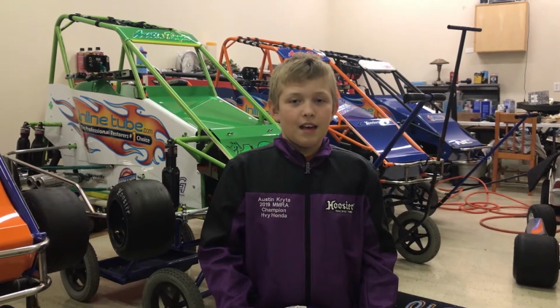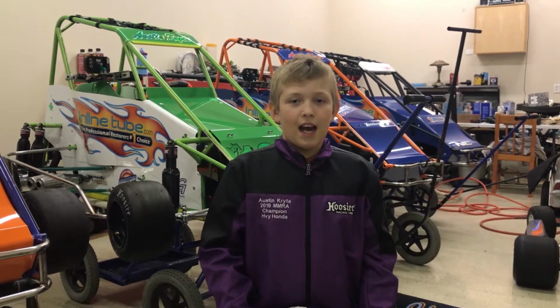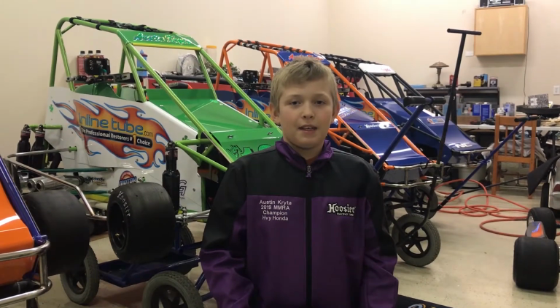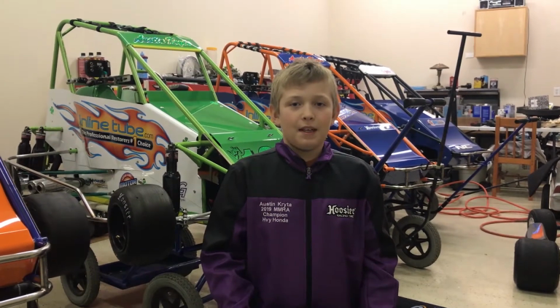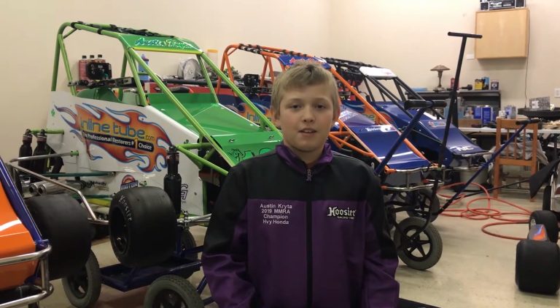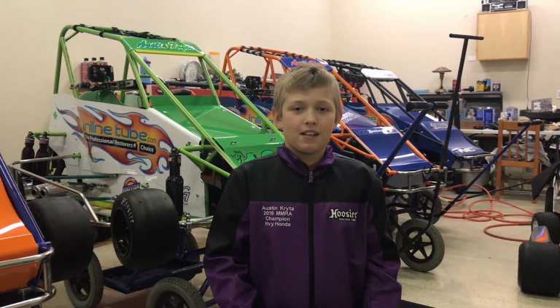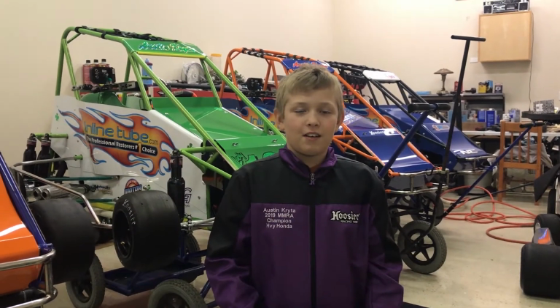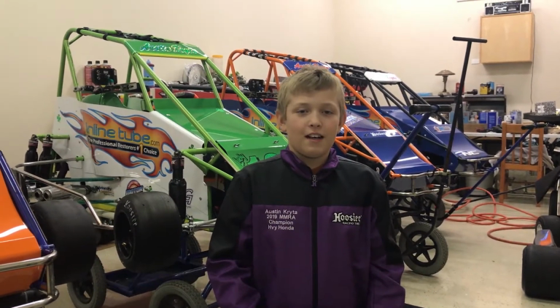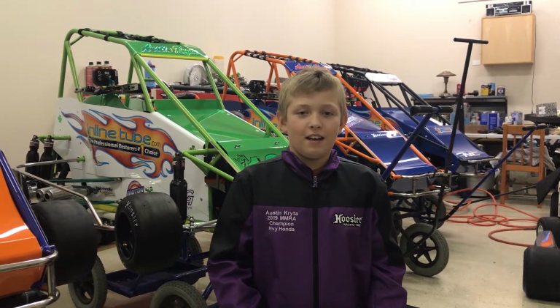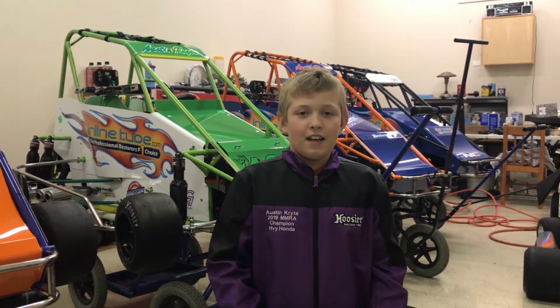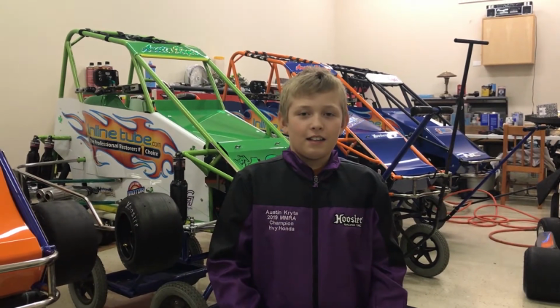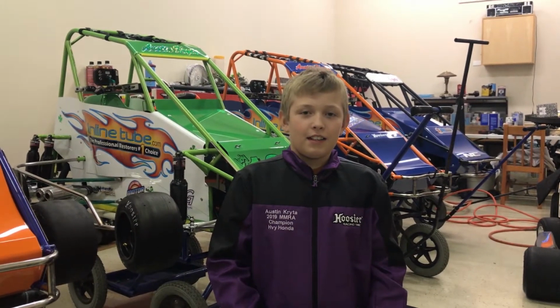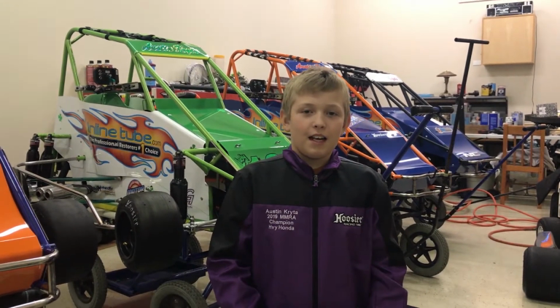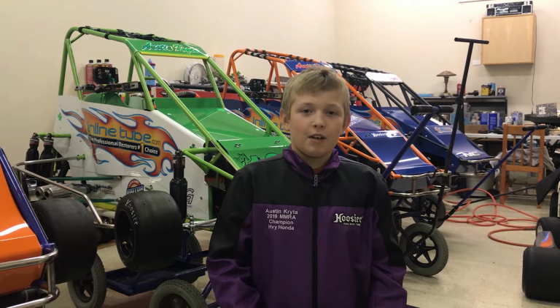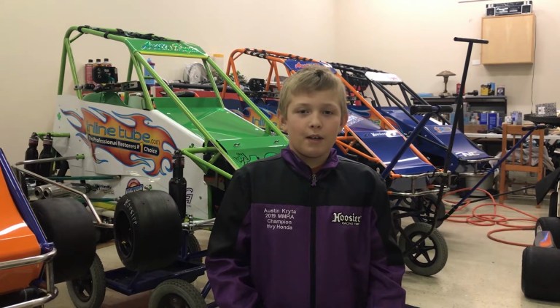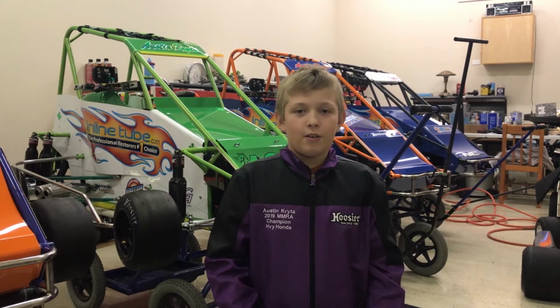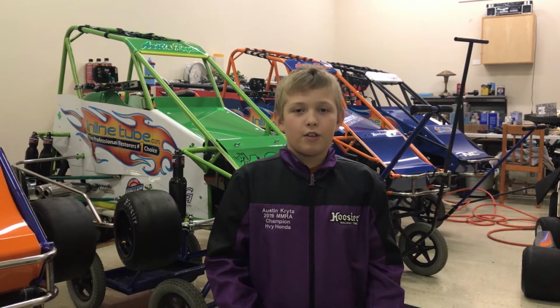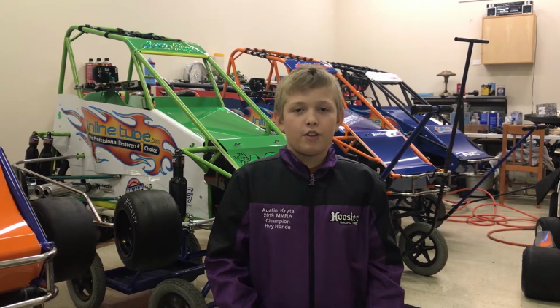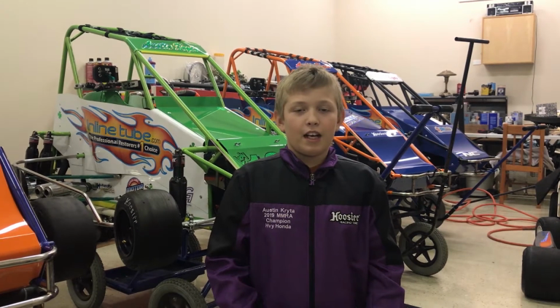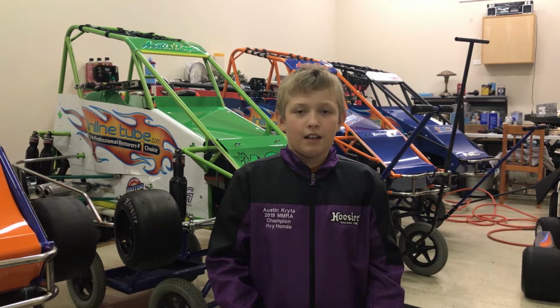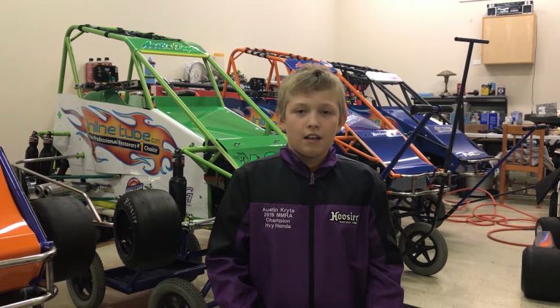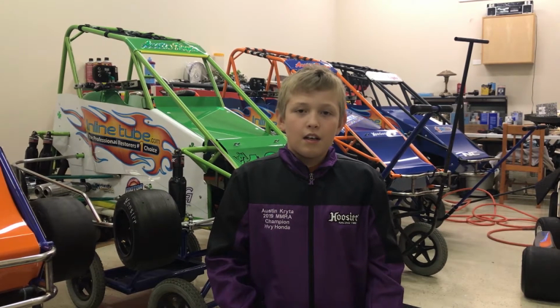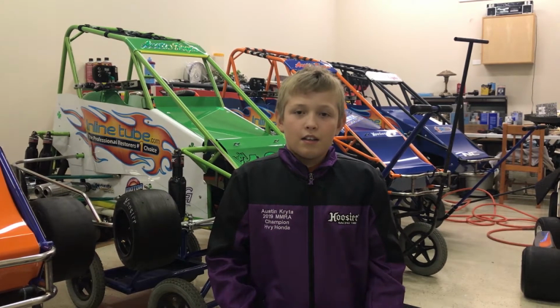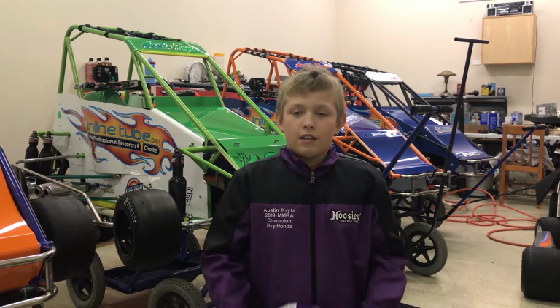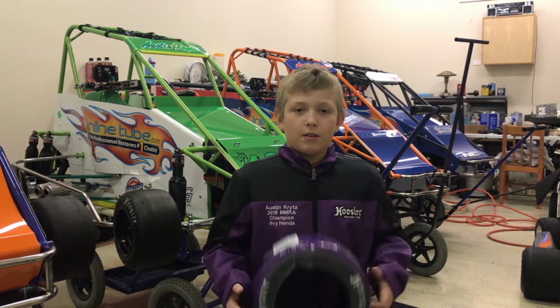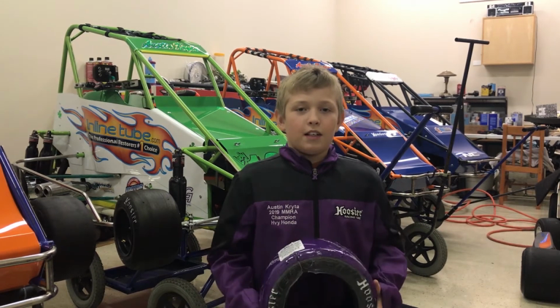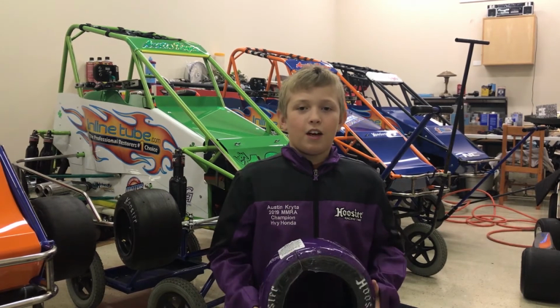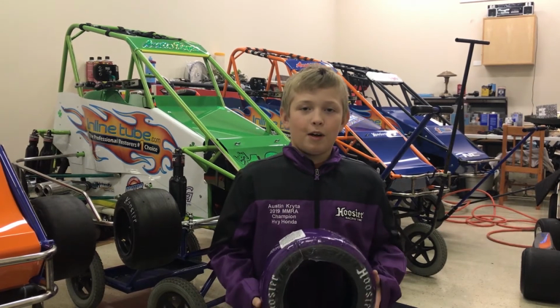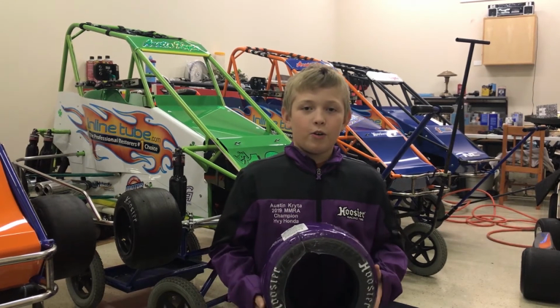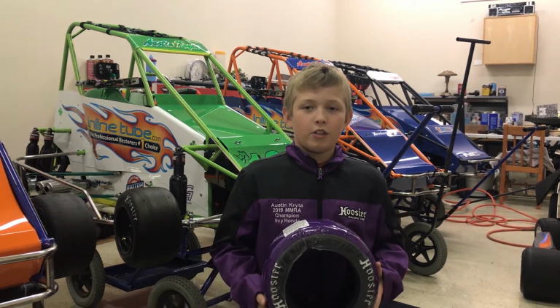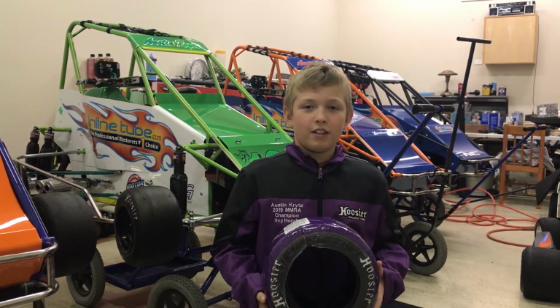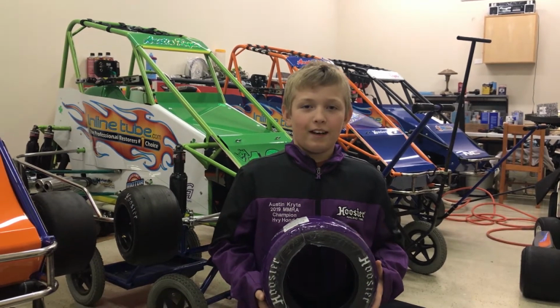Hi, my name is Austin Kreida and today I'm wearing my Hoosier jacket because we're going to talk about Hoosier tires.